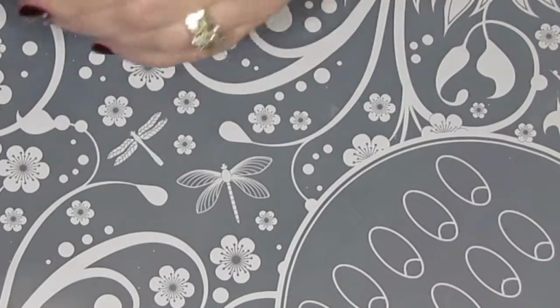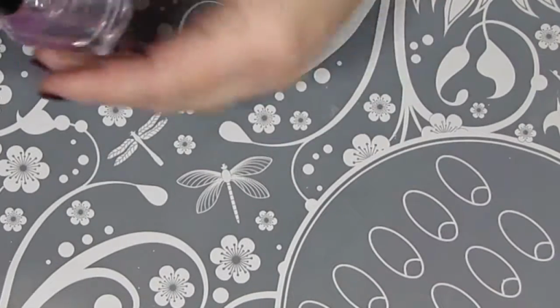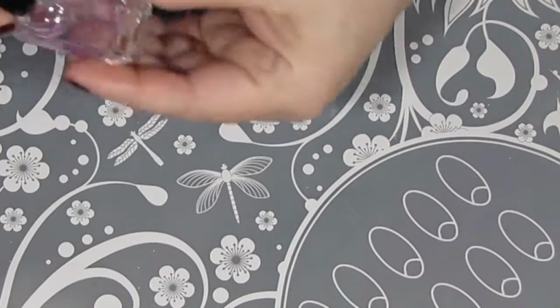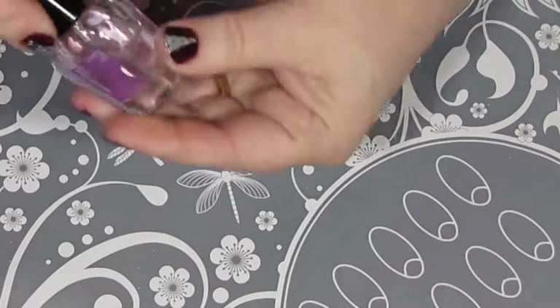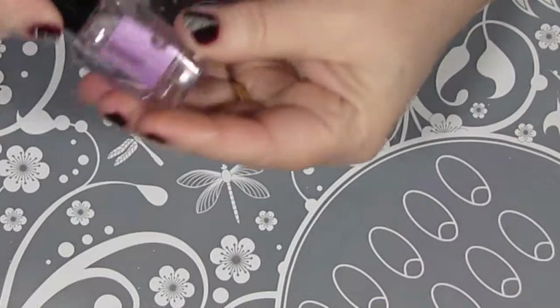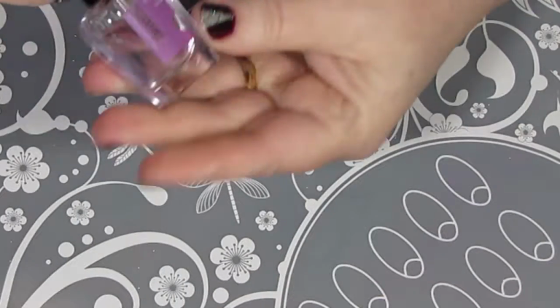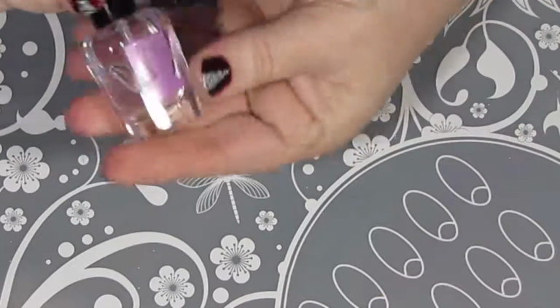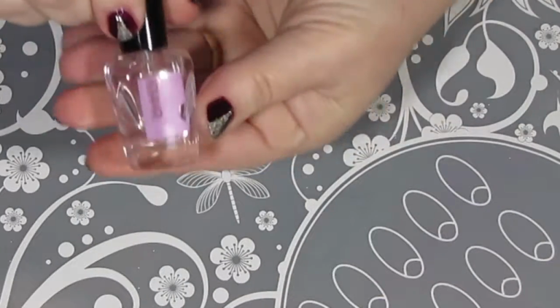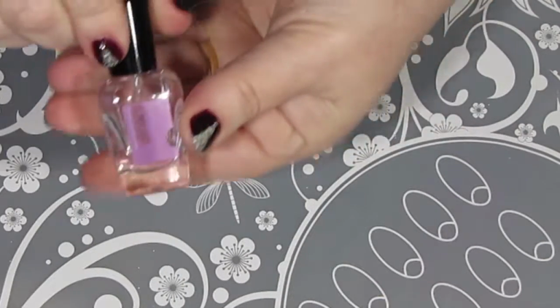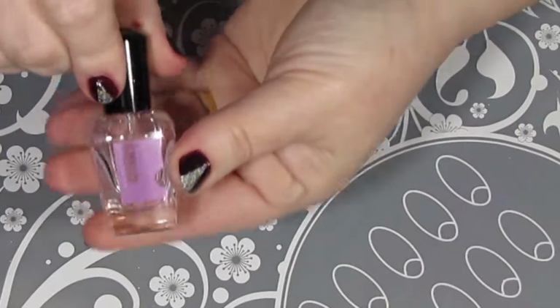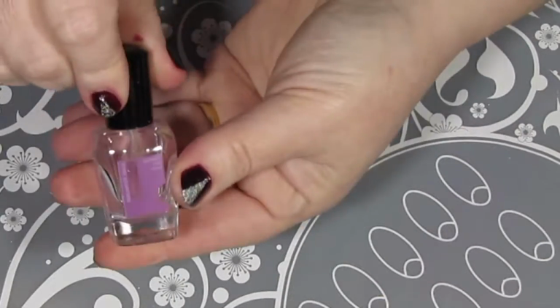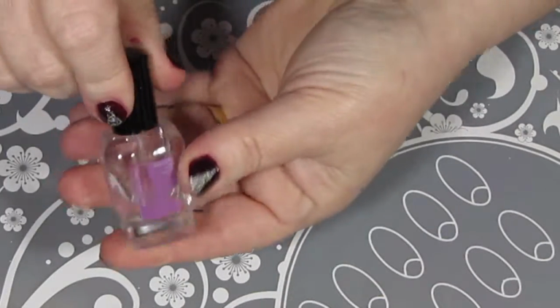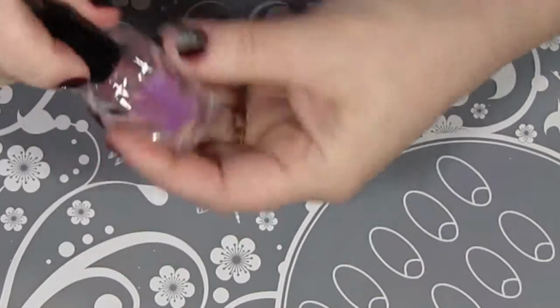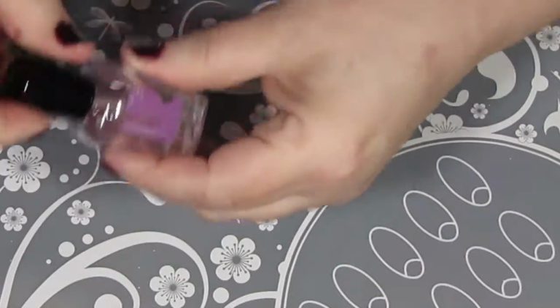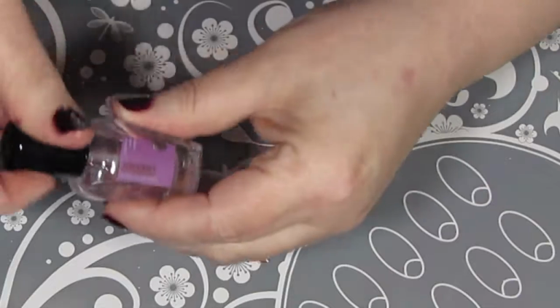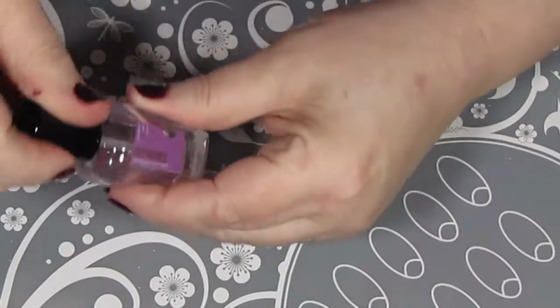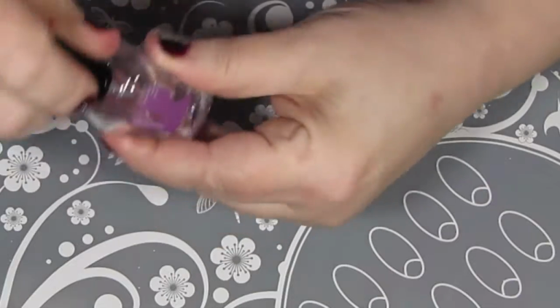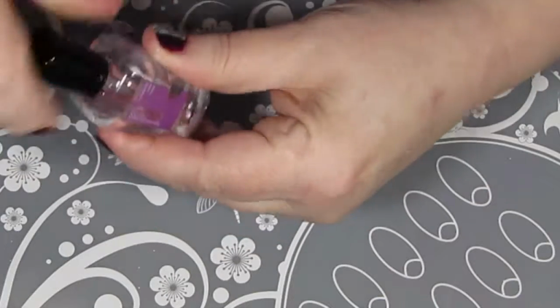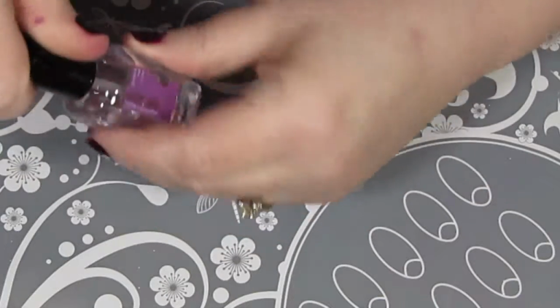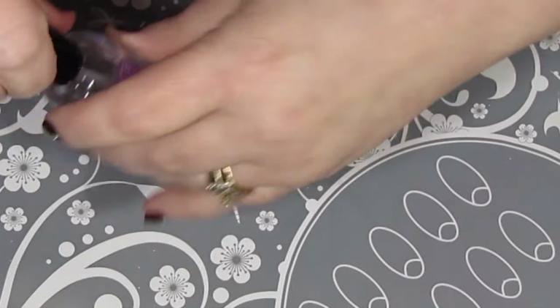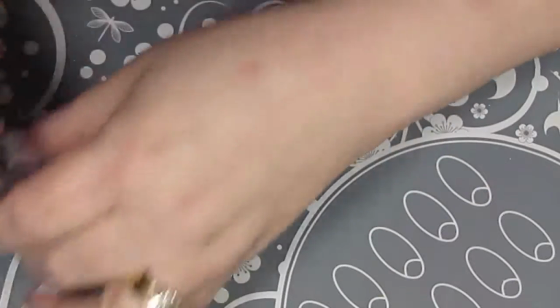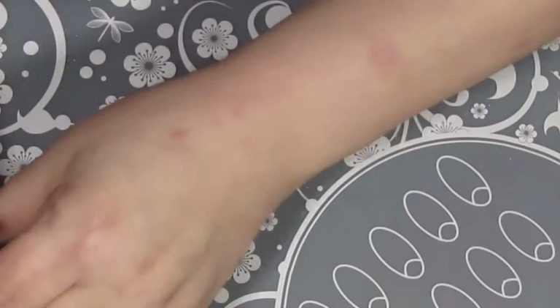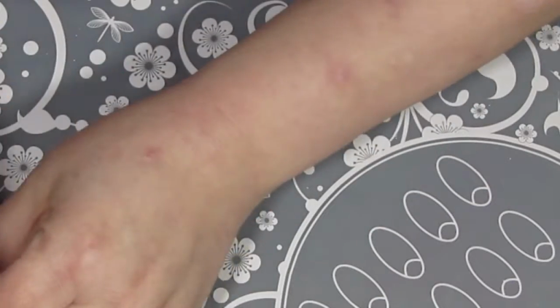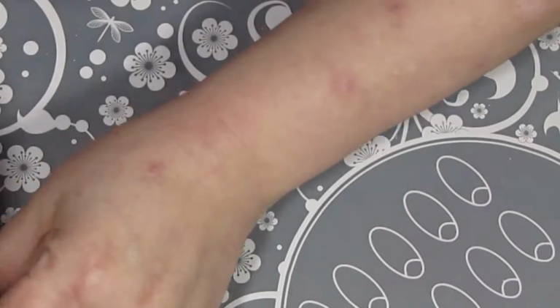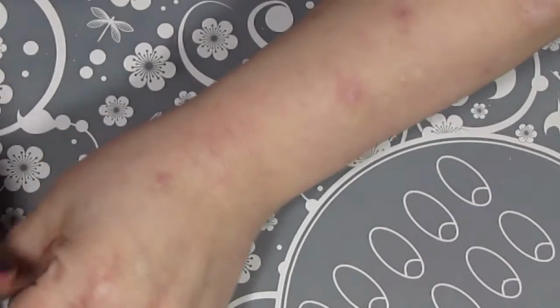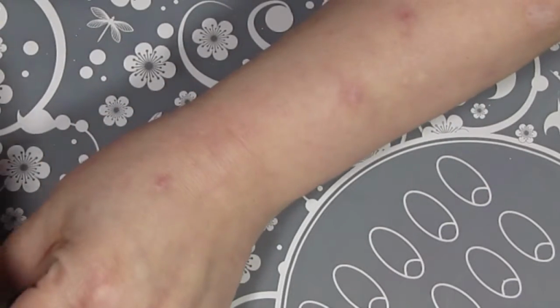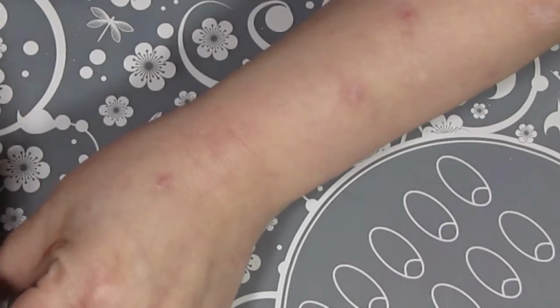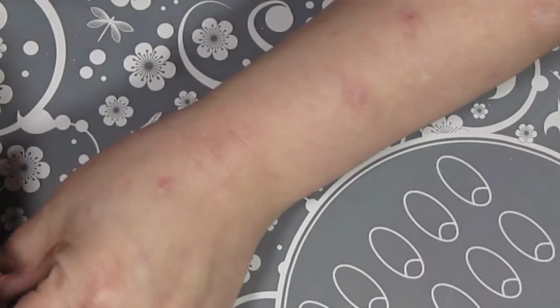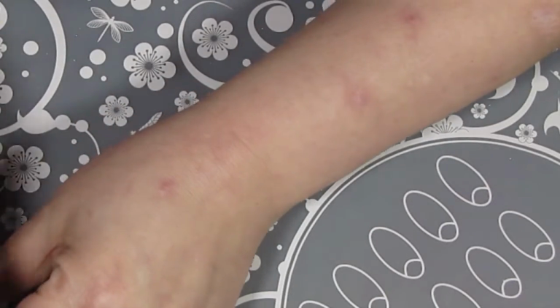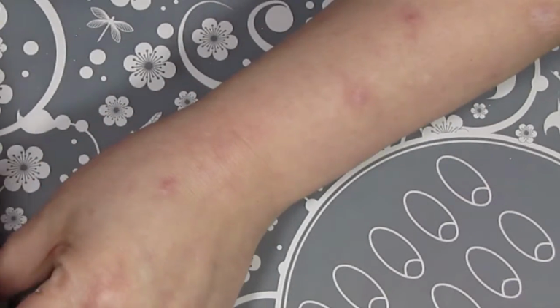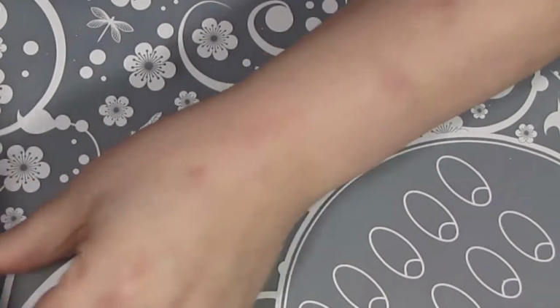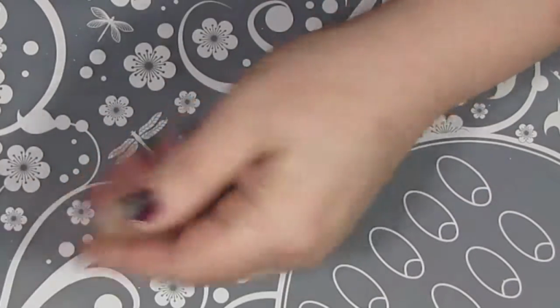So now that my nails are completely dry, I'm going to follow up with my favorite top coat, Armor by Zoya.